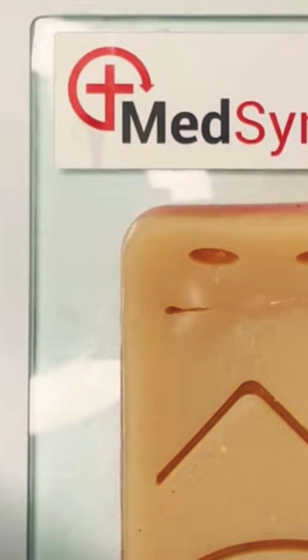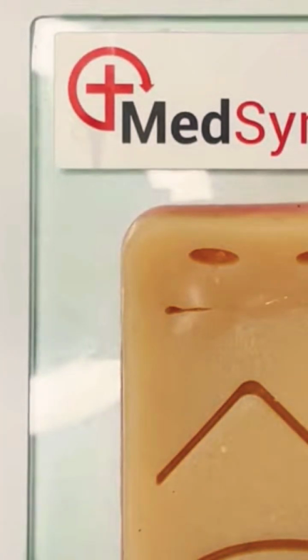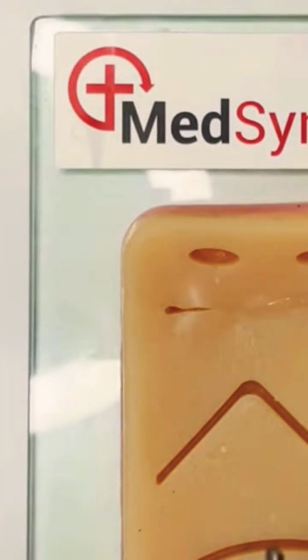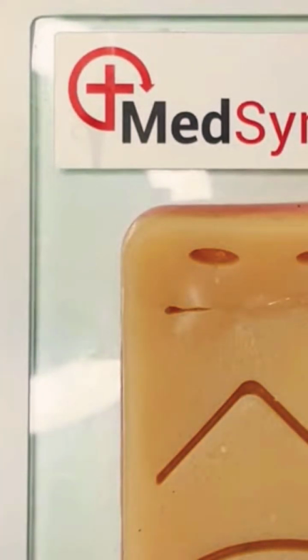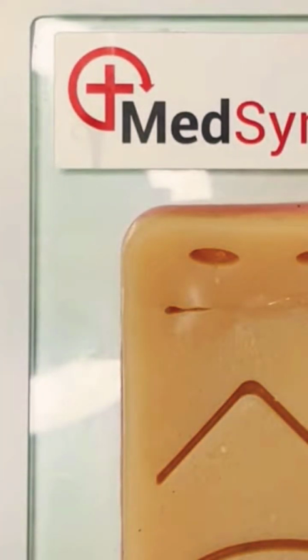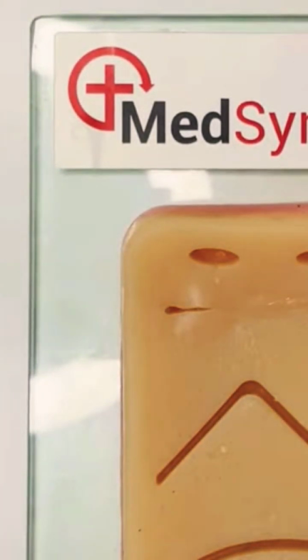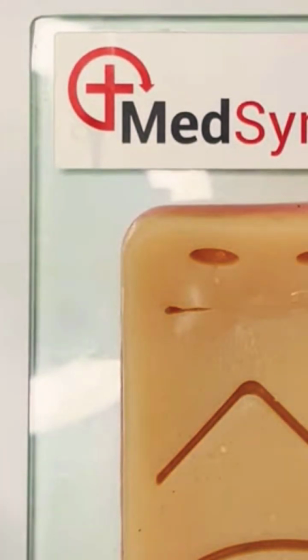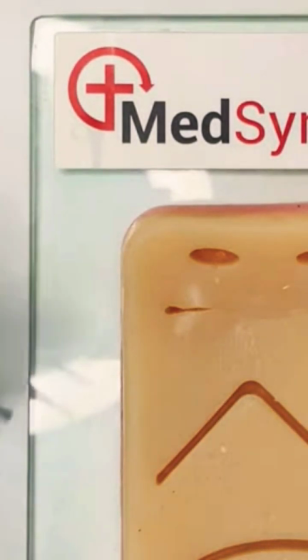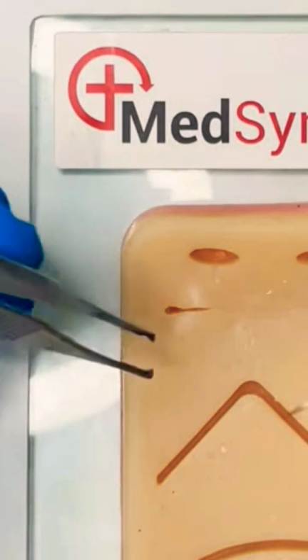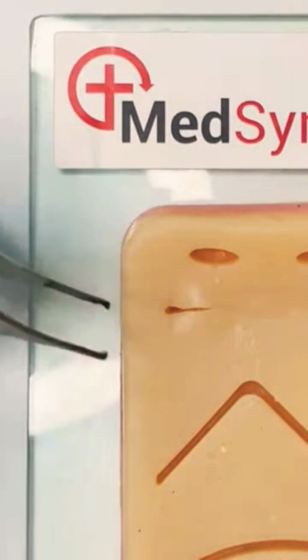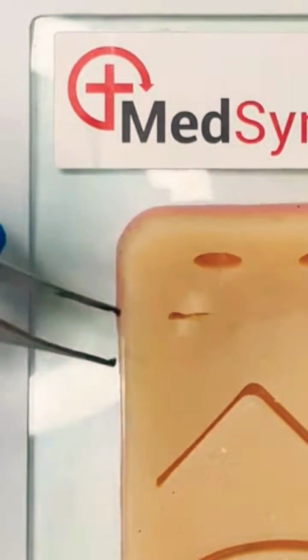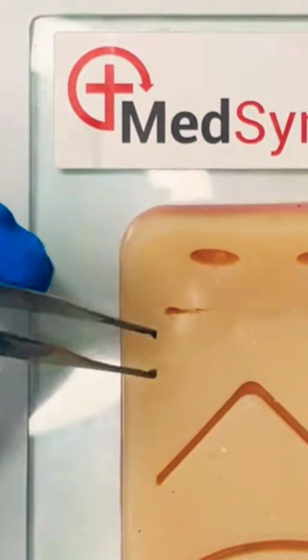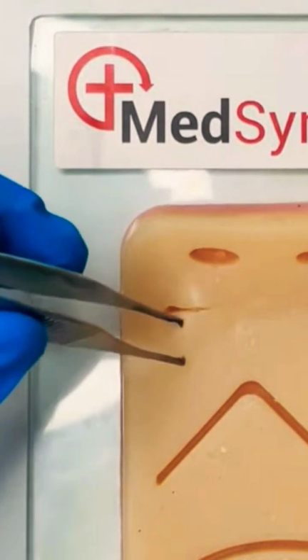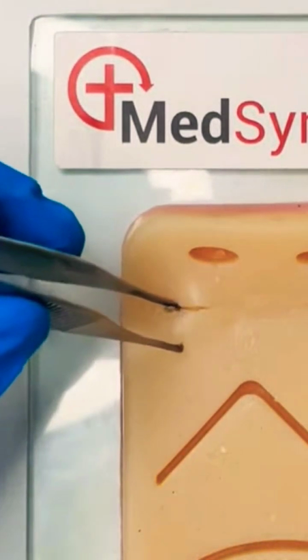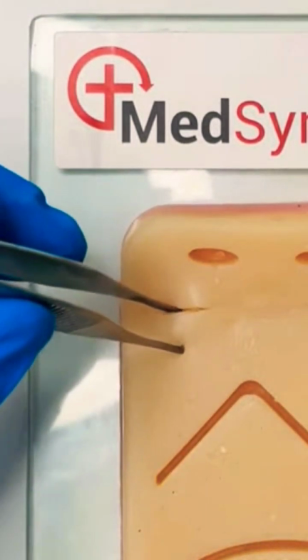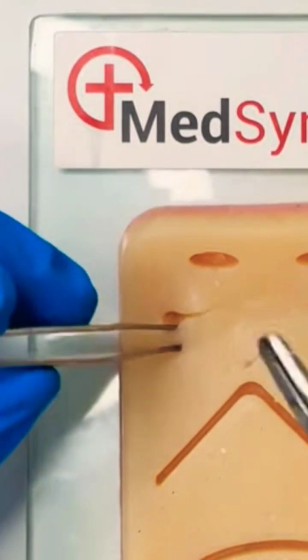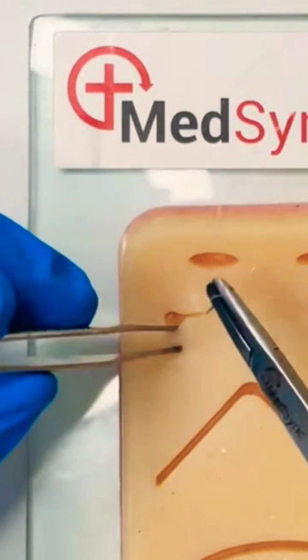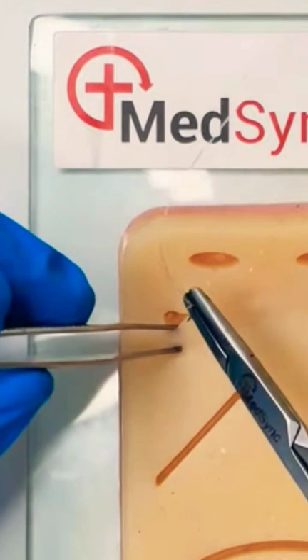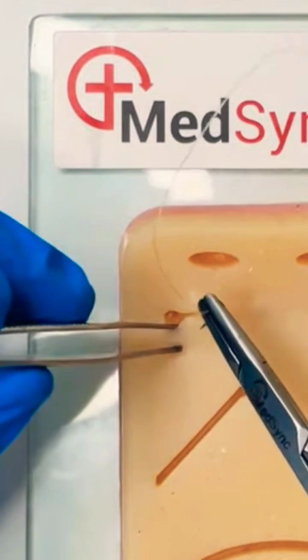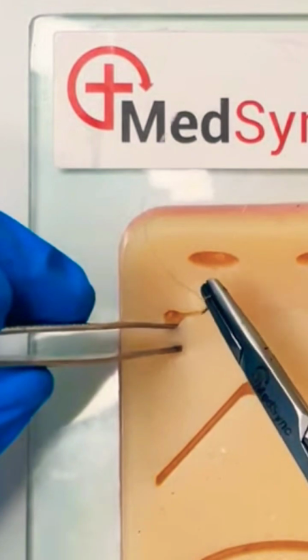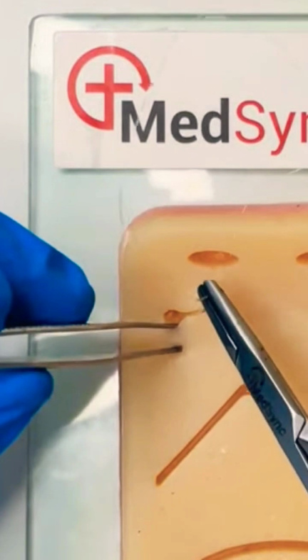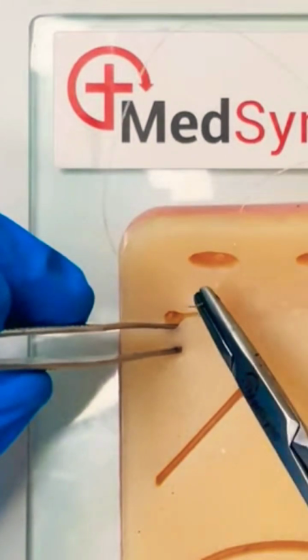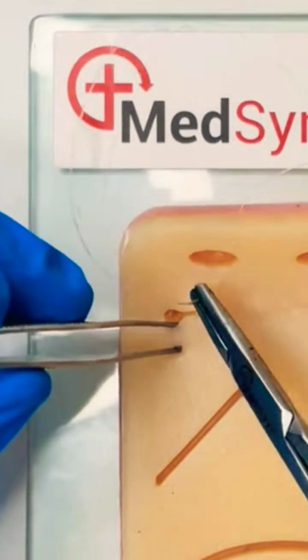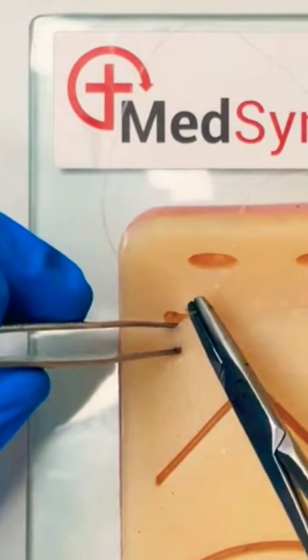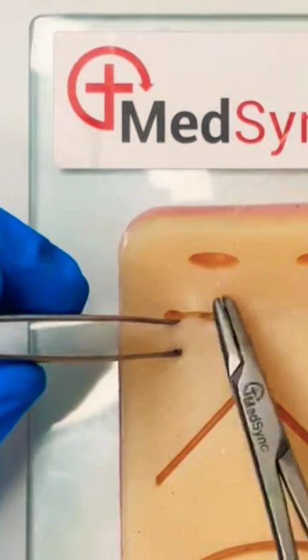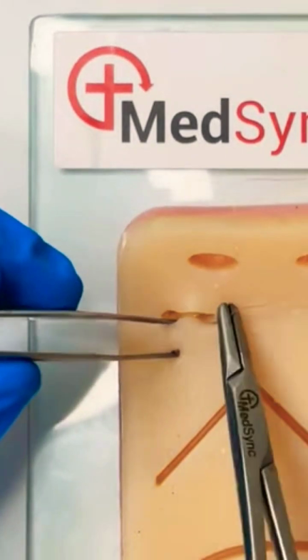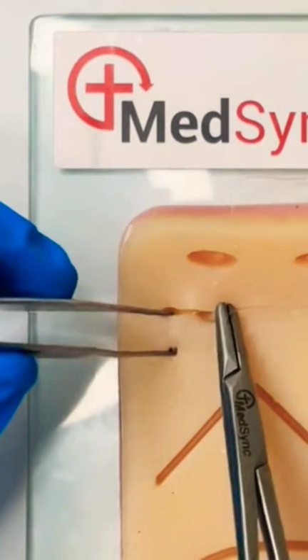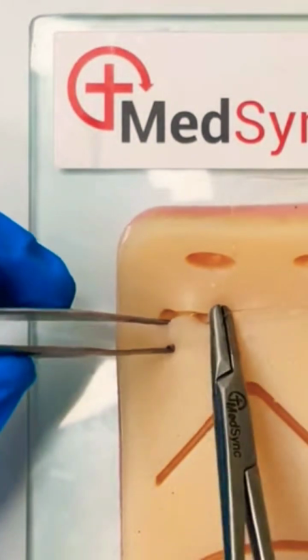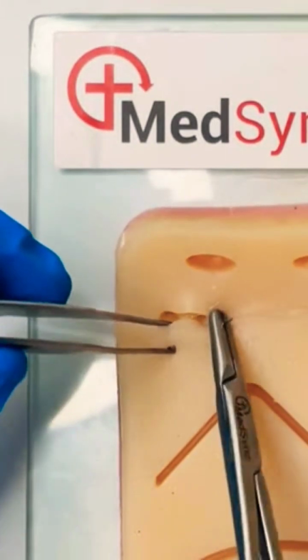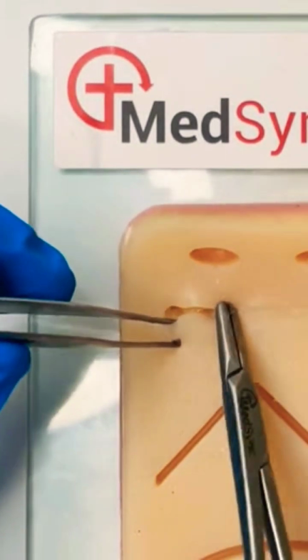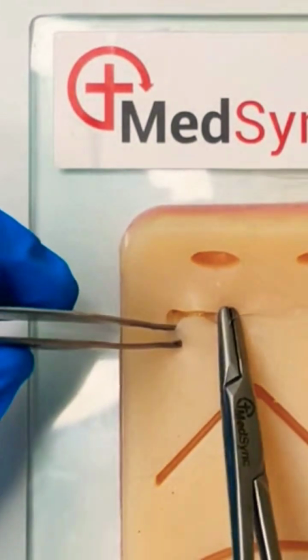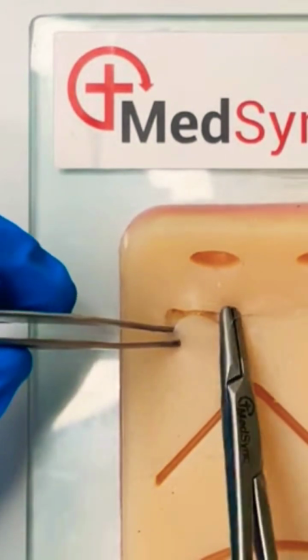If there are small gaps at the end of the wound, you can continue the subcuticular for one or two passes.